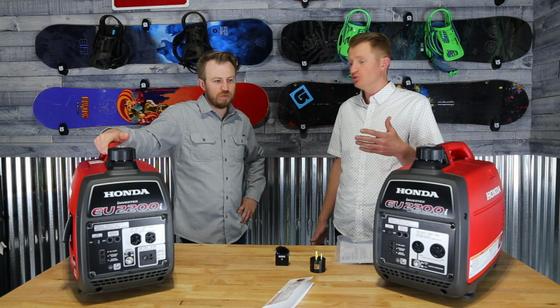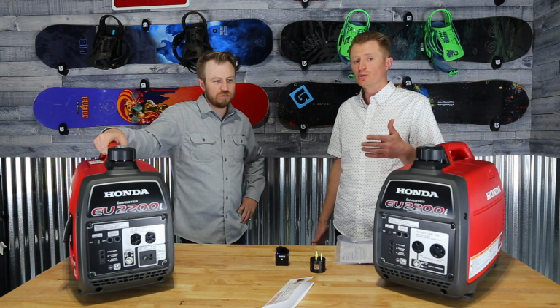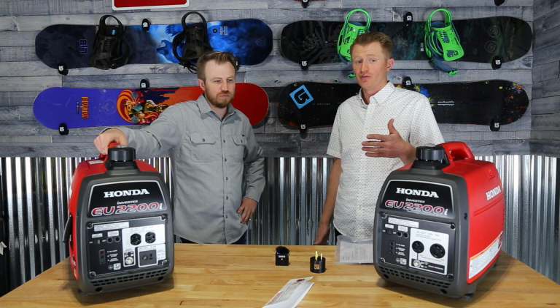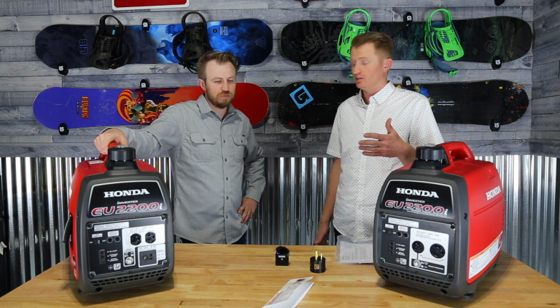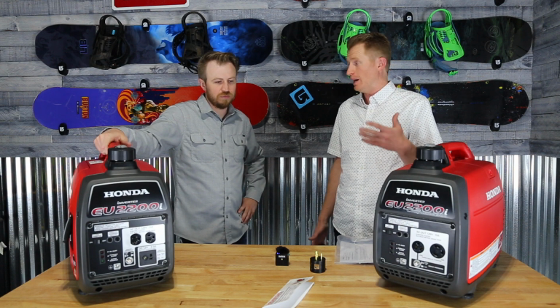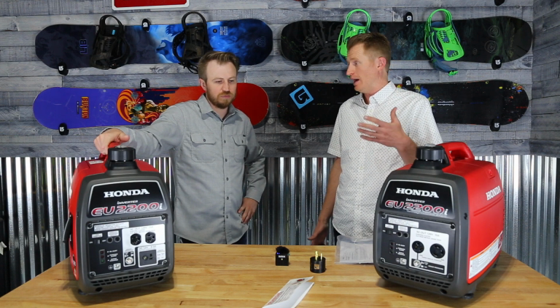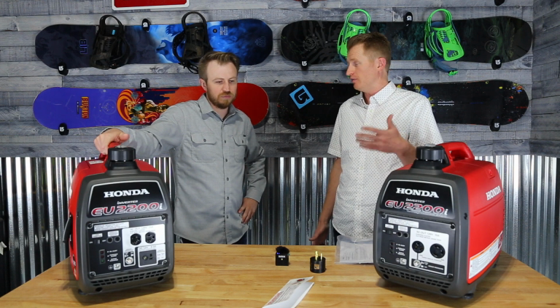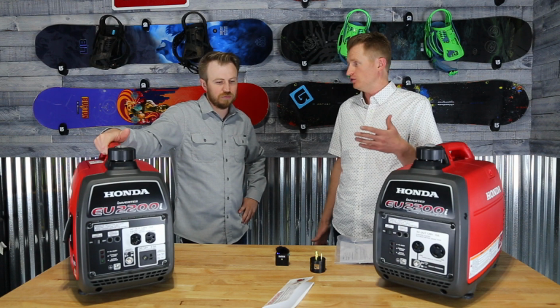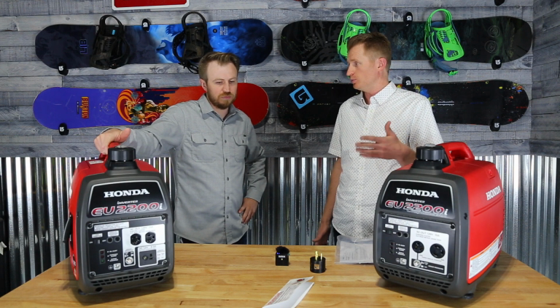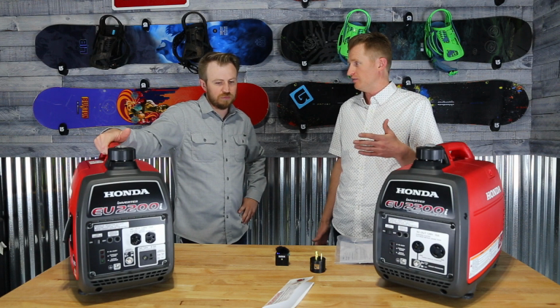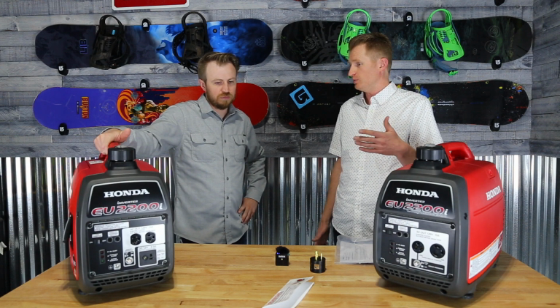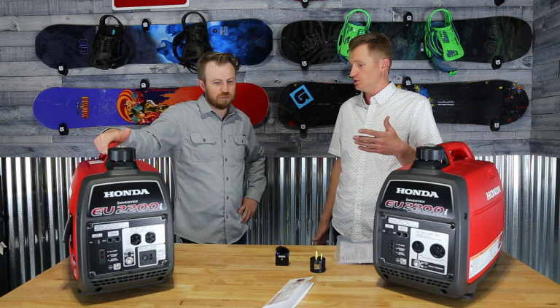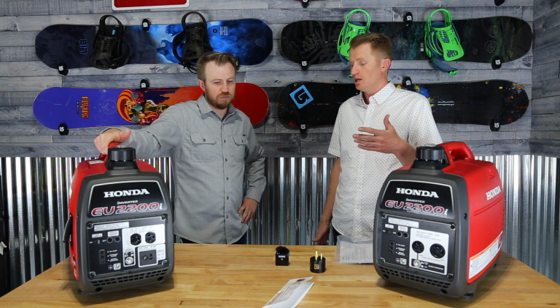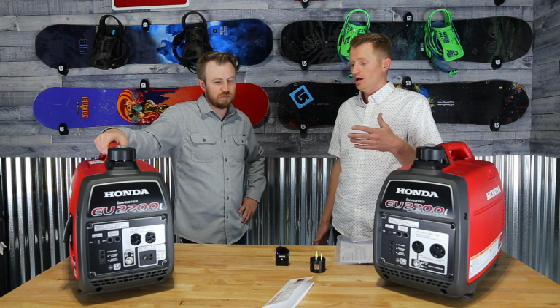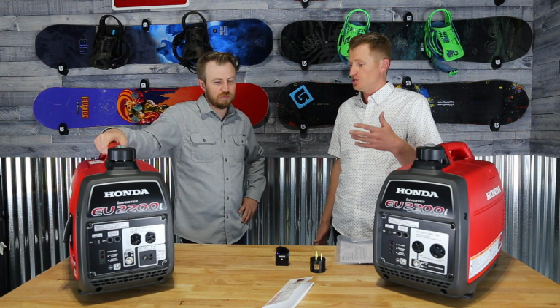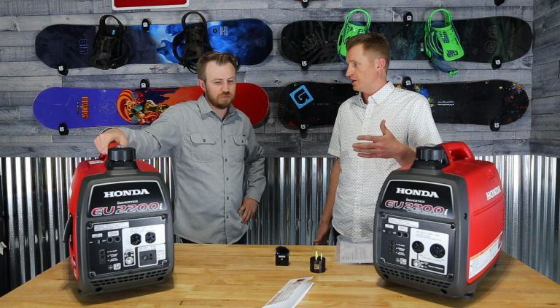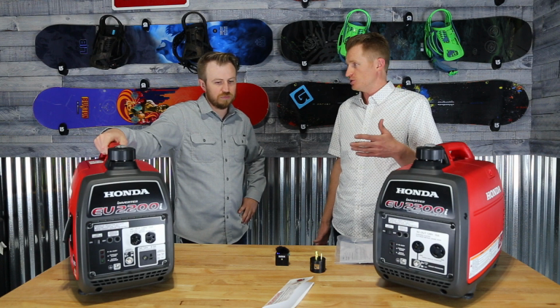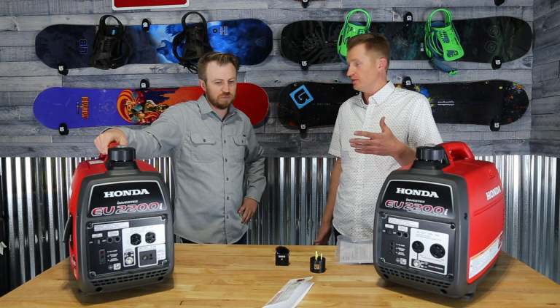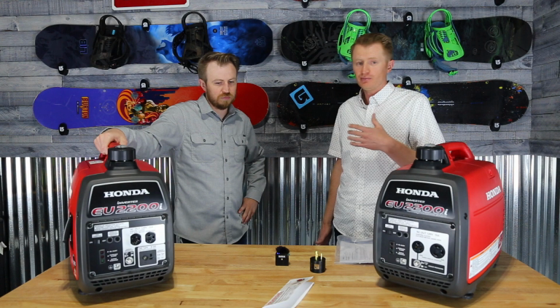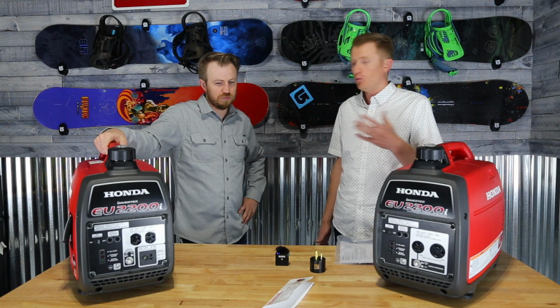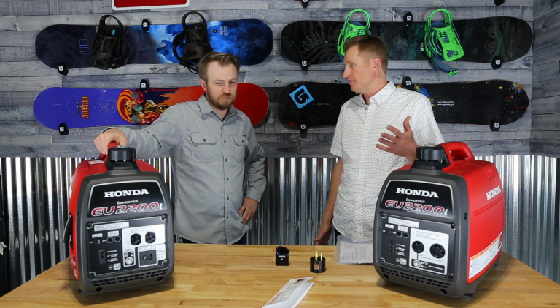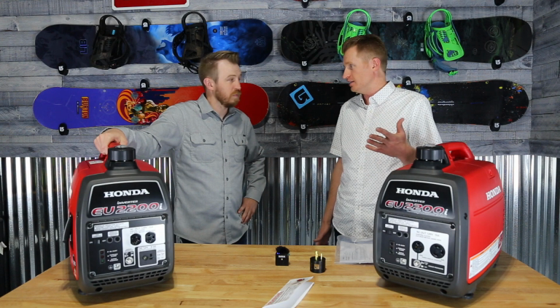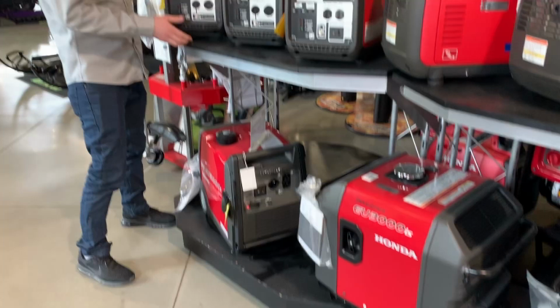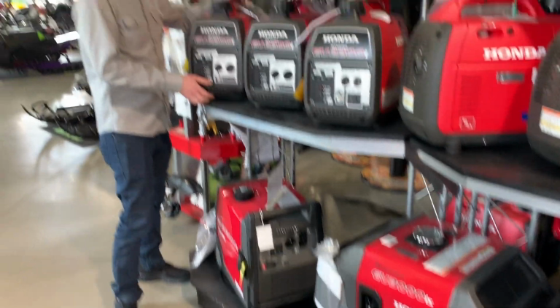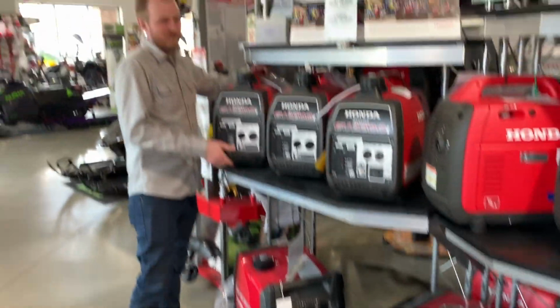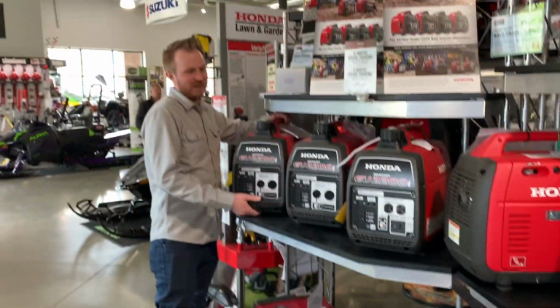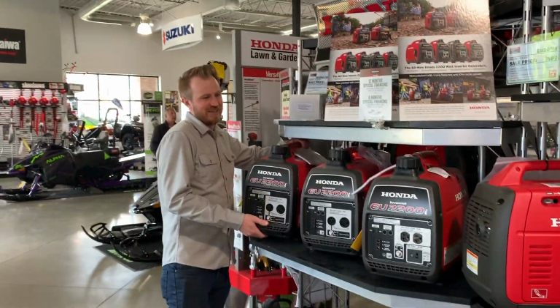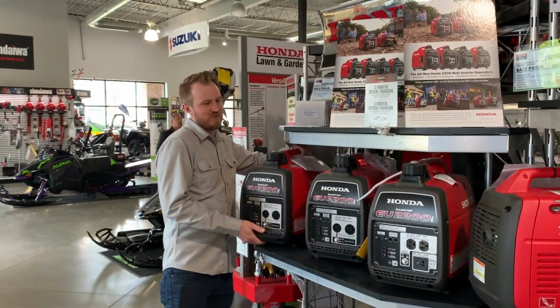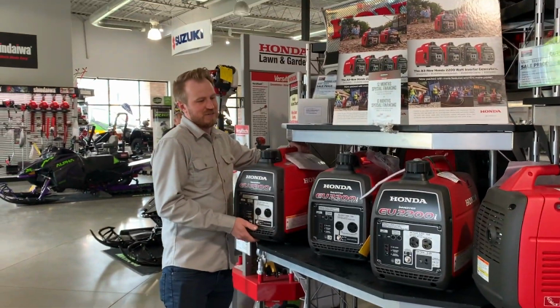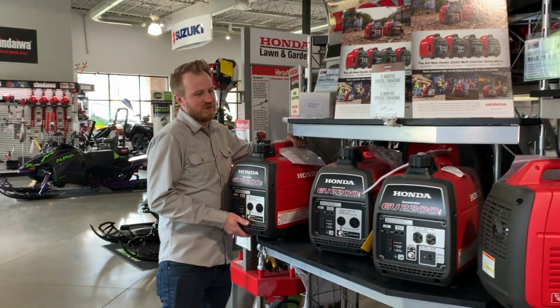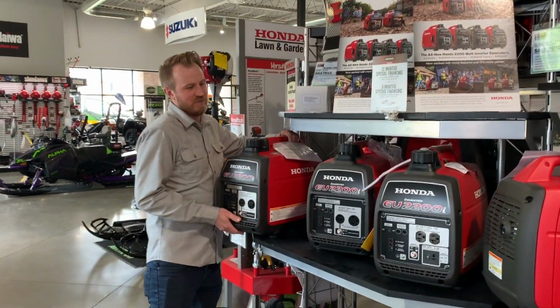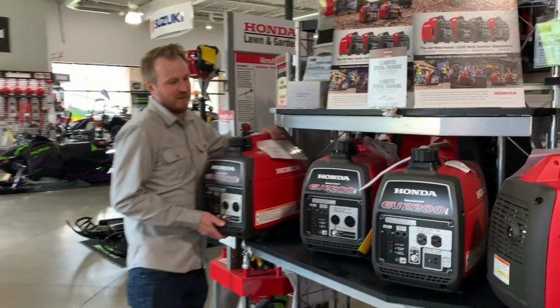I was super nervous about having a super heavy generator, especially if my wife needed to move it — there's no way she could have lifted it. And me, I would have struggled and probably would have thrown my back out.